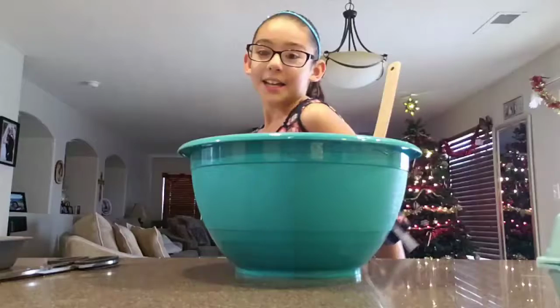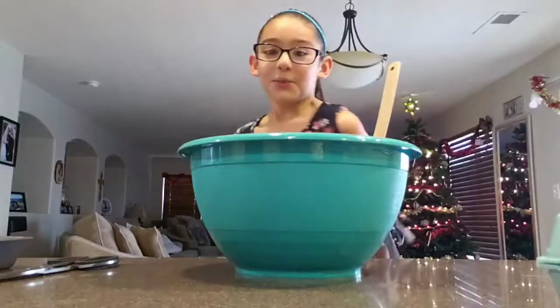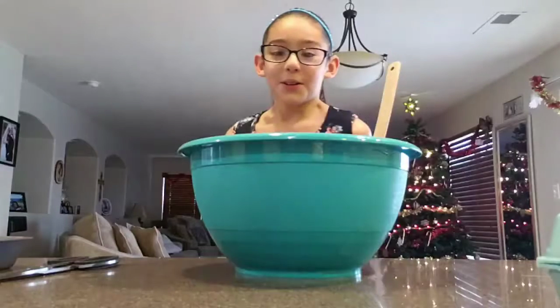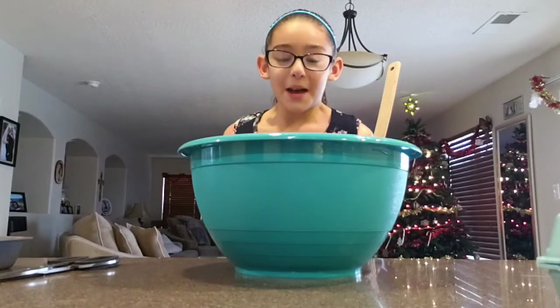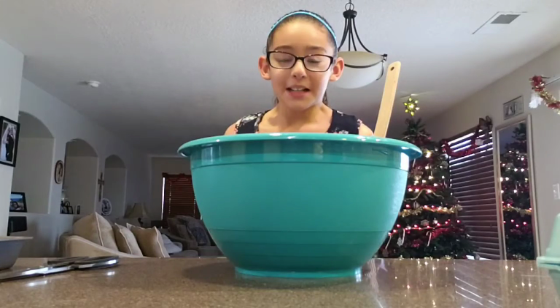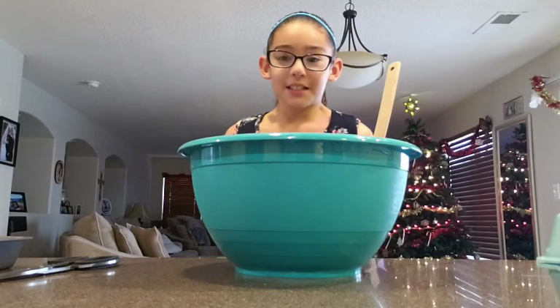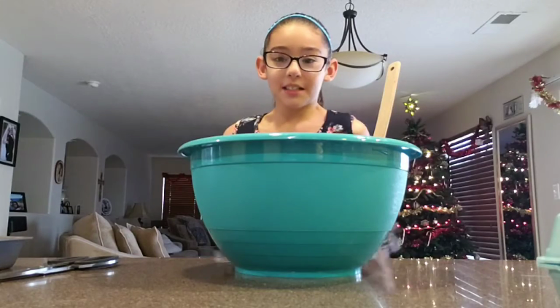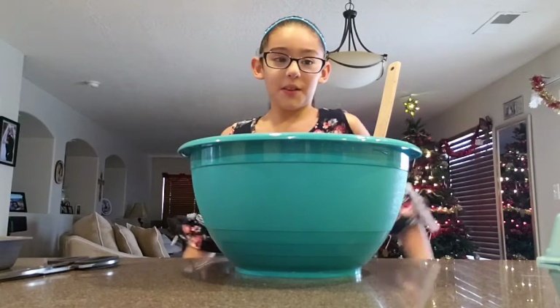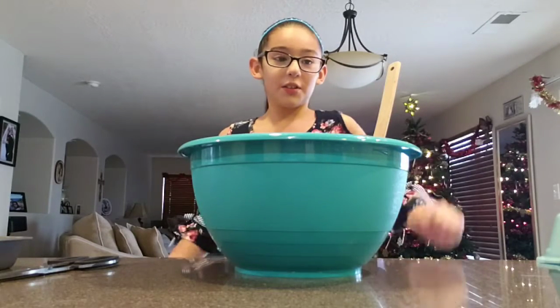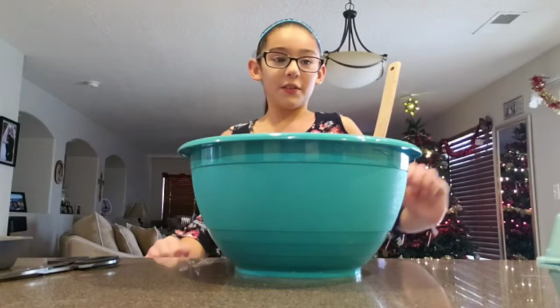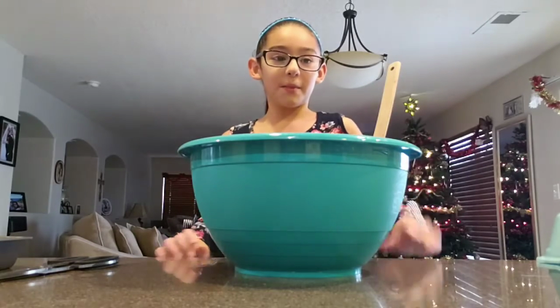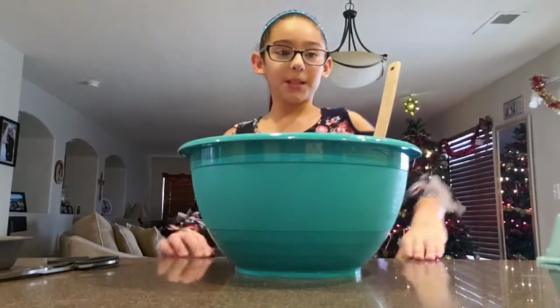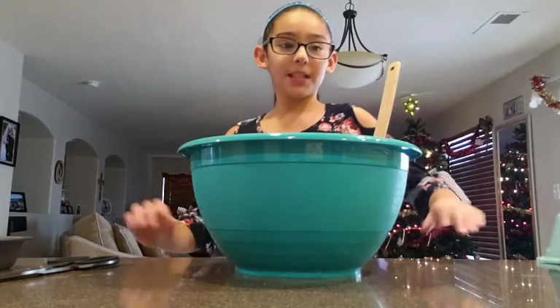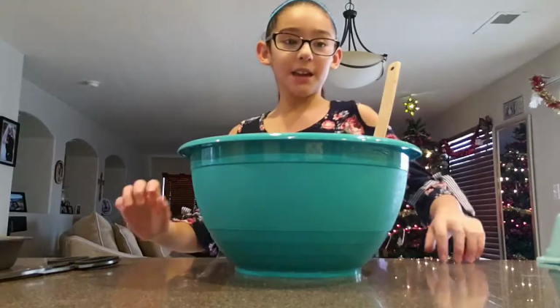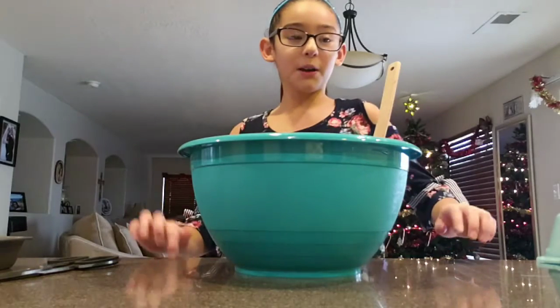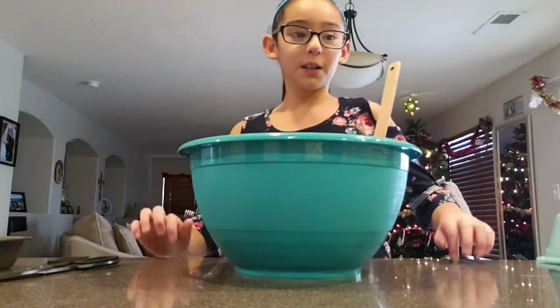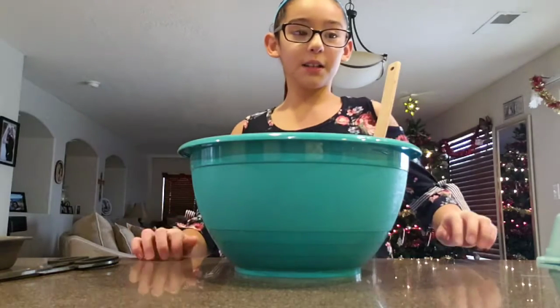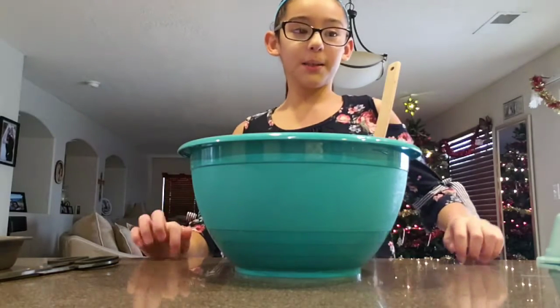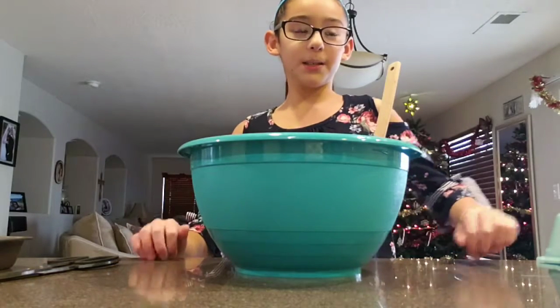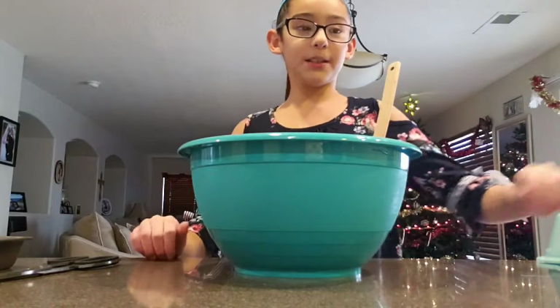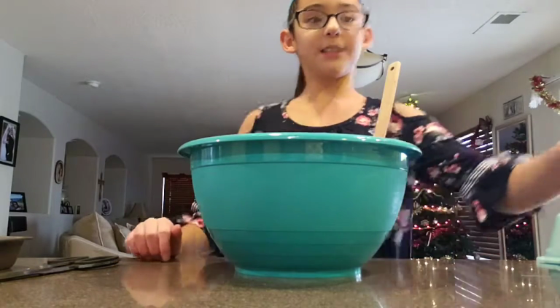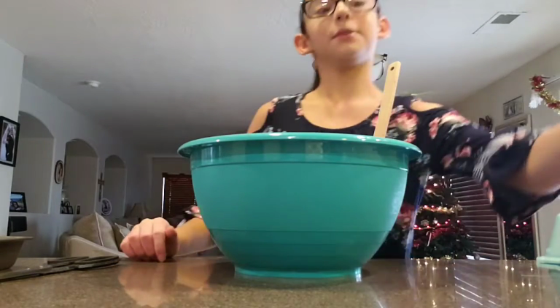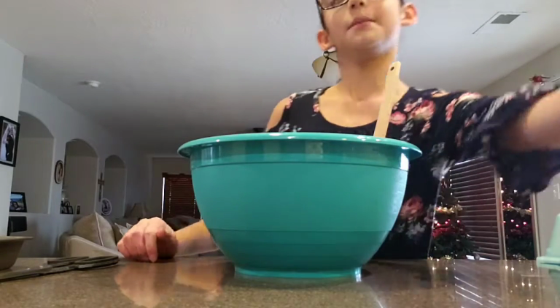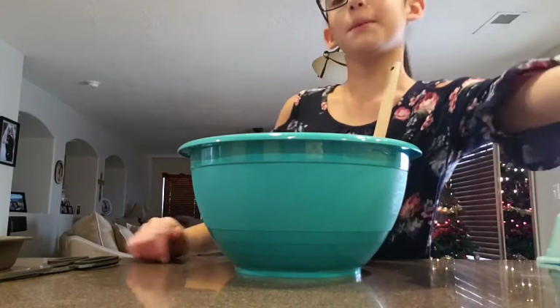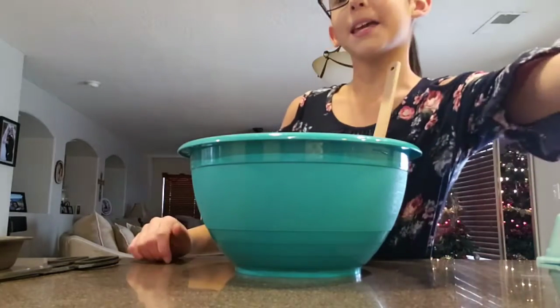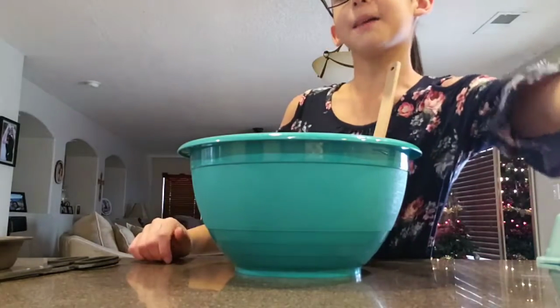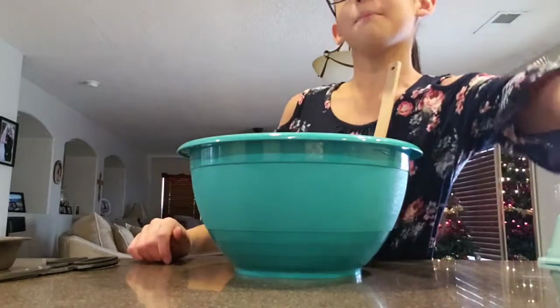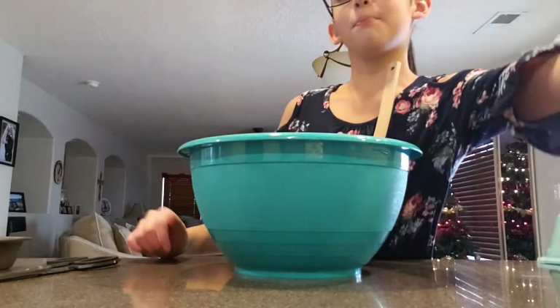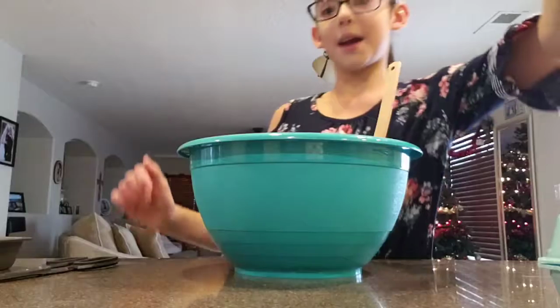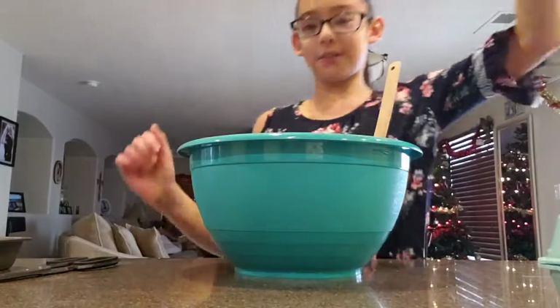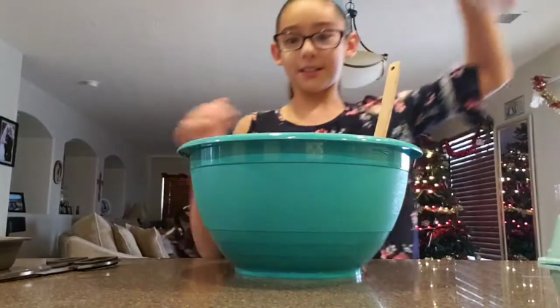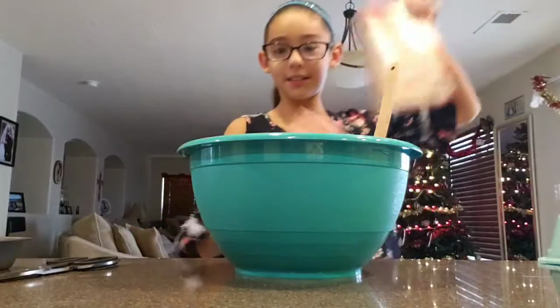Hi guys, welcome back to the Saavedra family. Today what we're going to be doing is we're going to be making brownies.